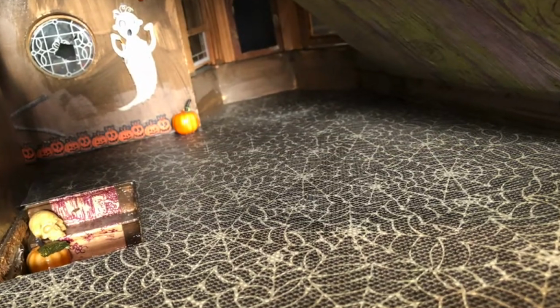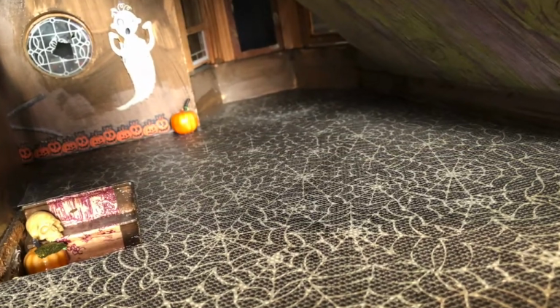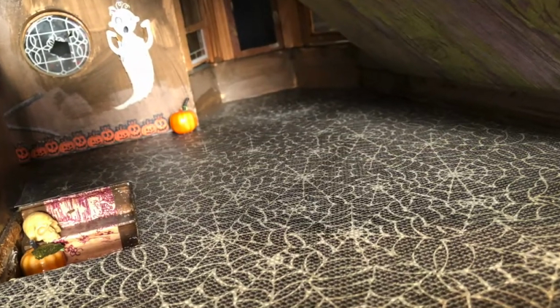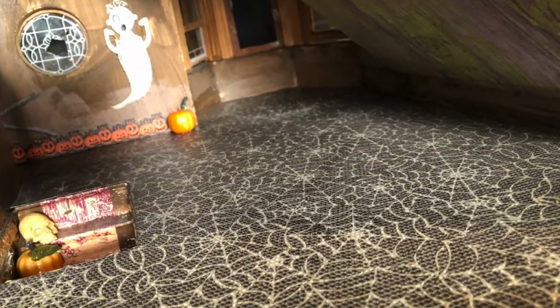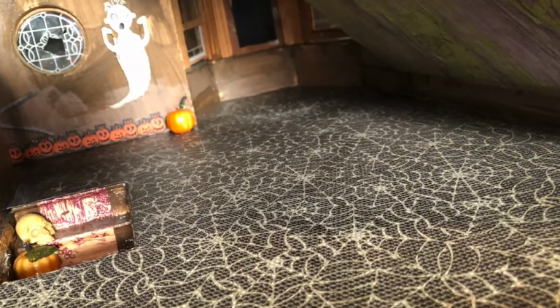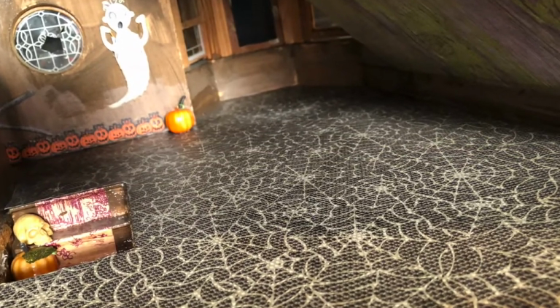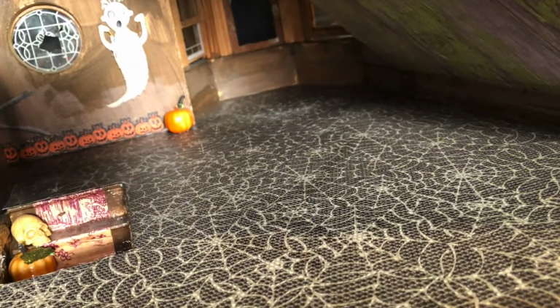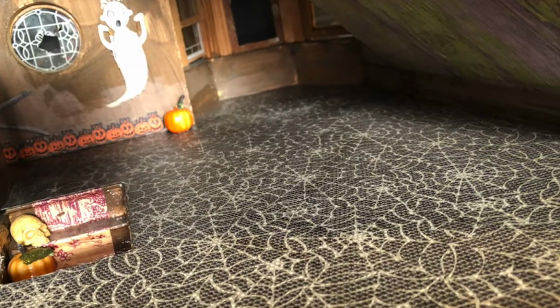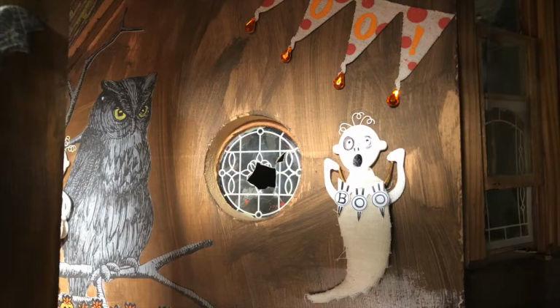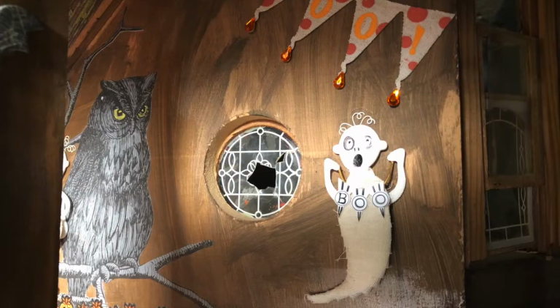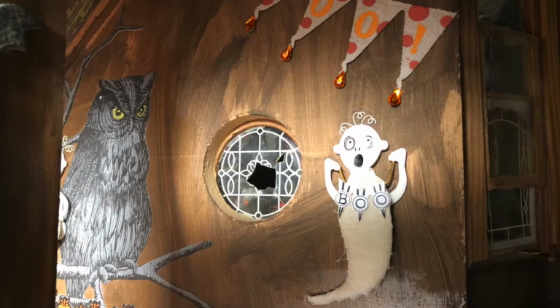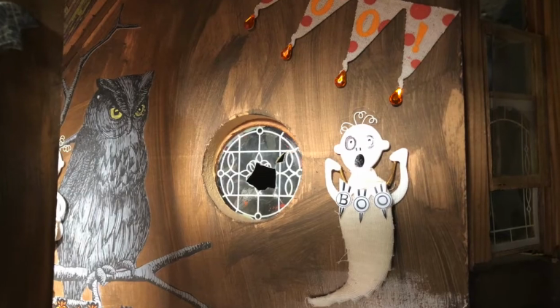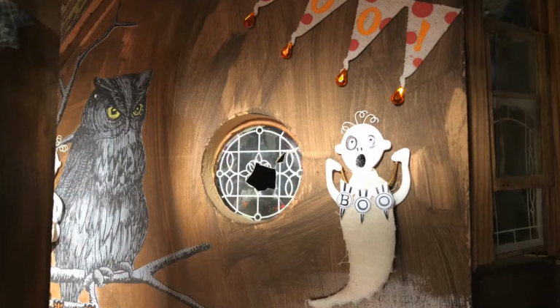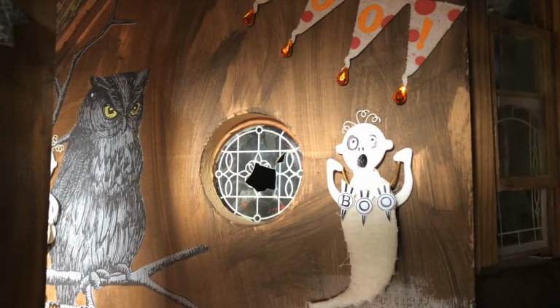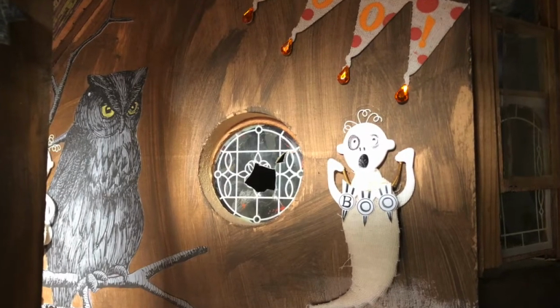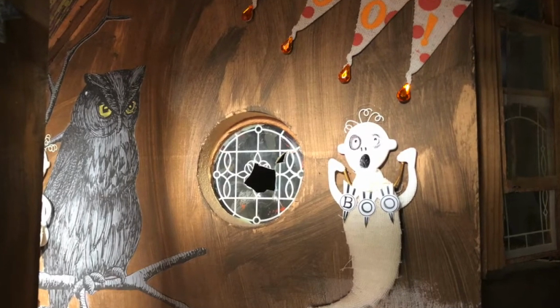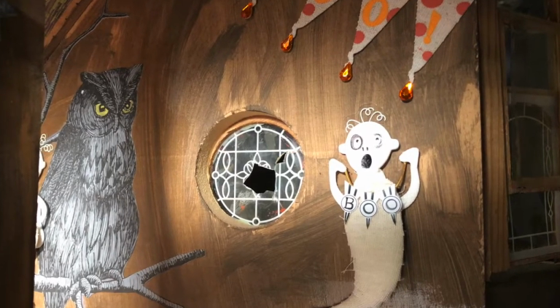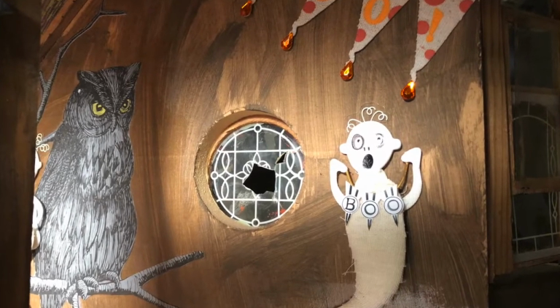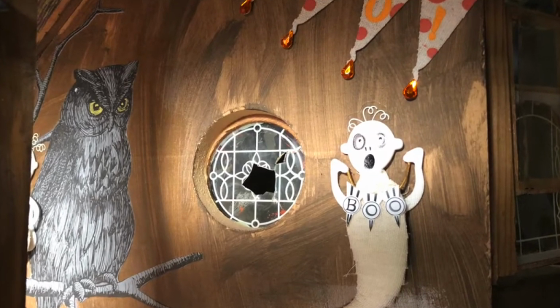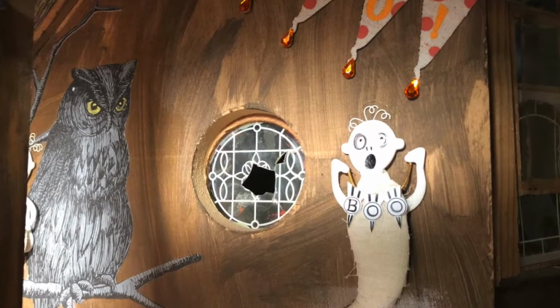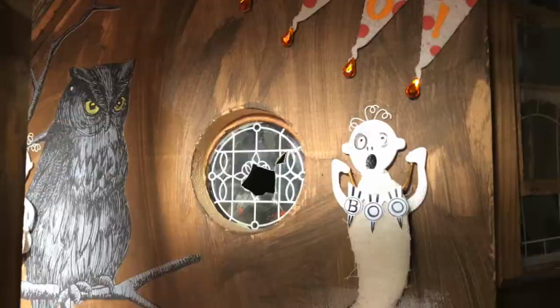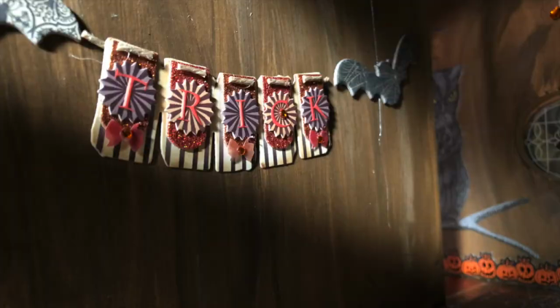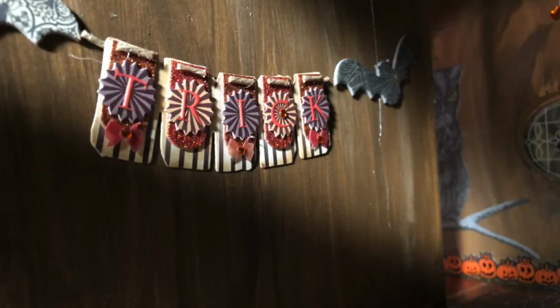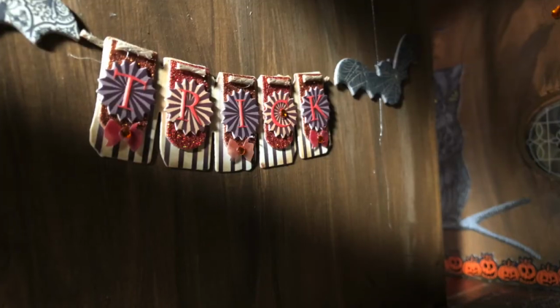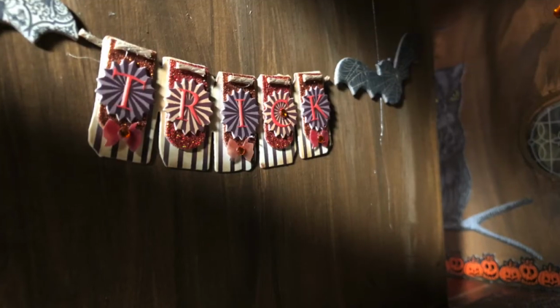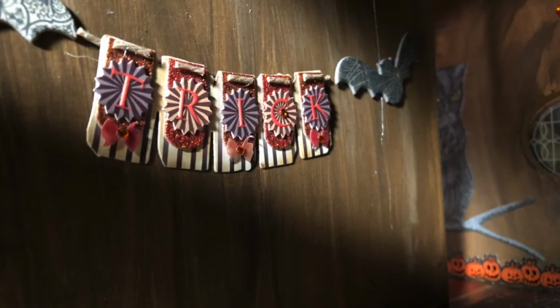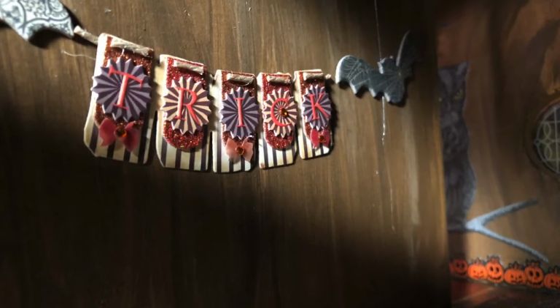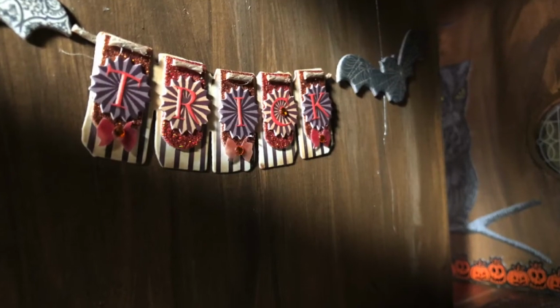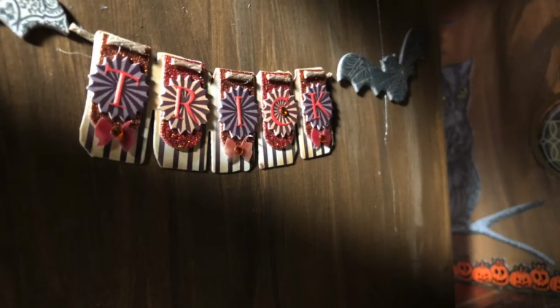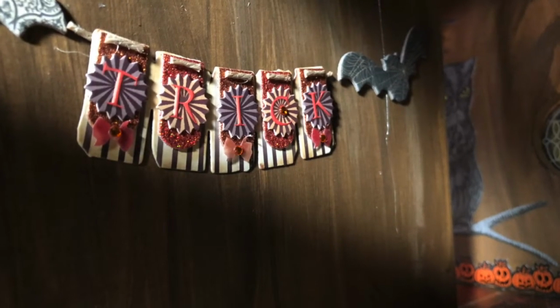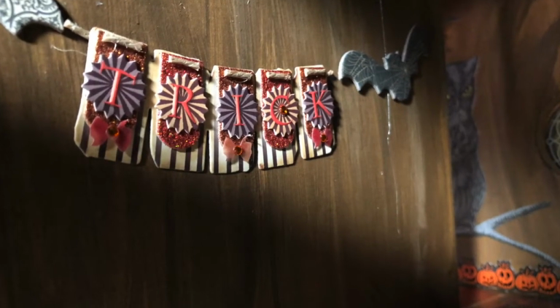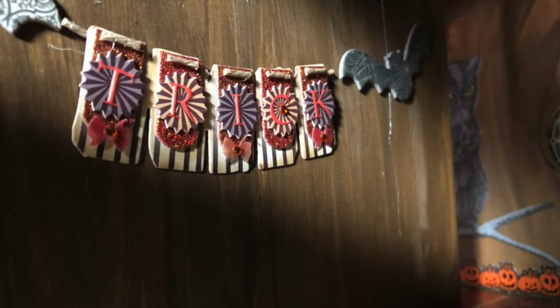The attic is staged for the kids' party. We used scrapbook embellishments for our party decorations.